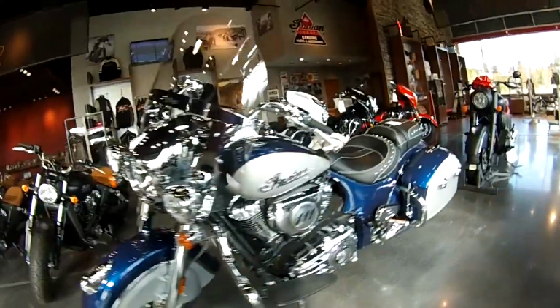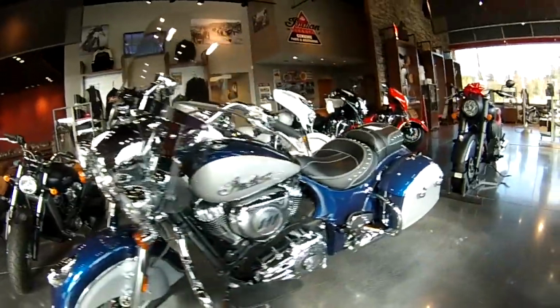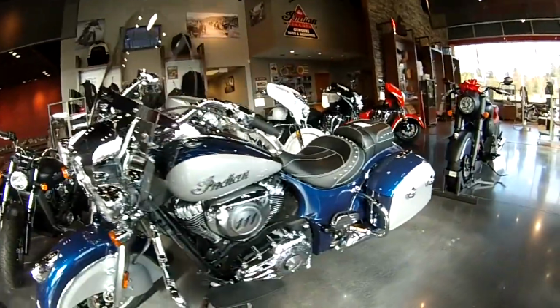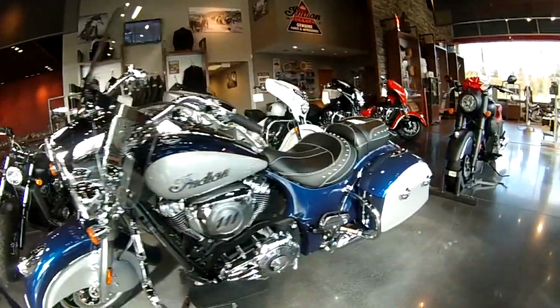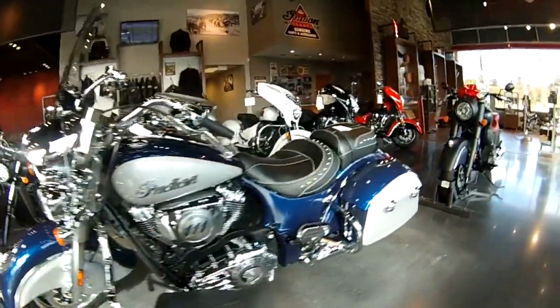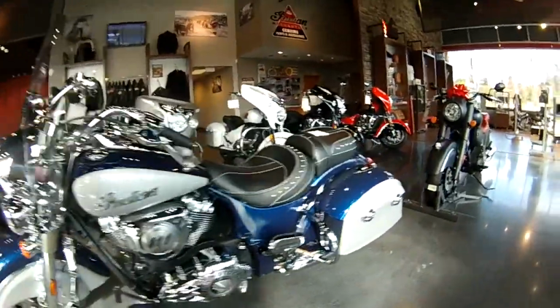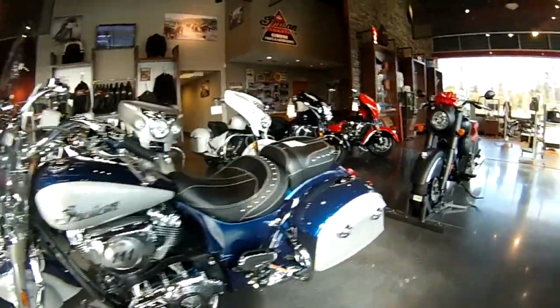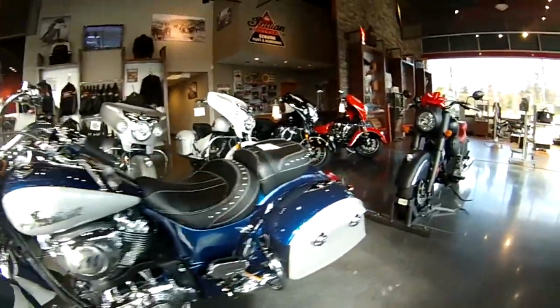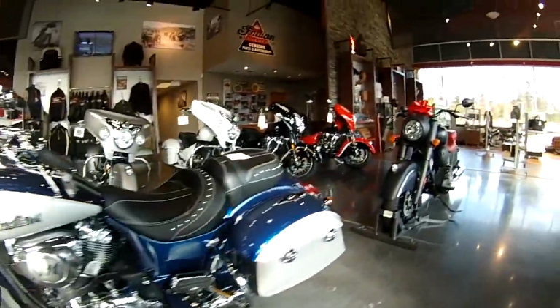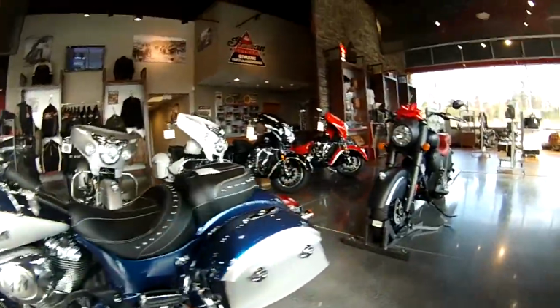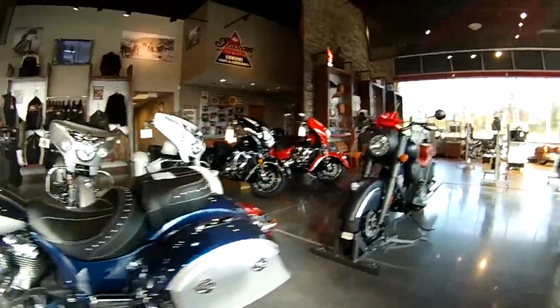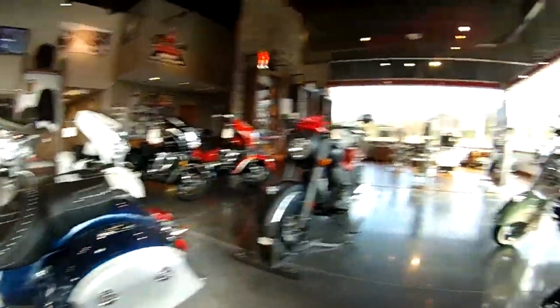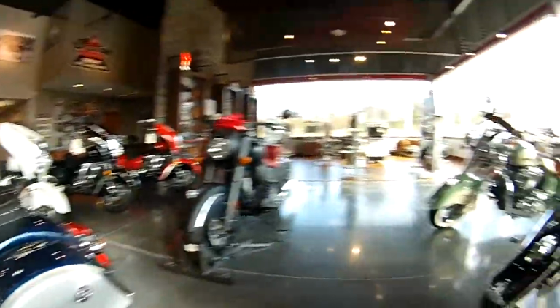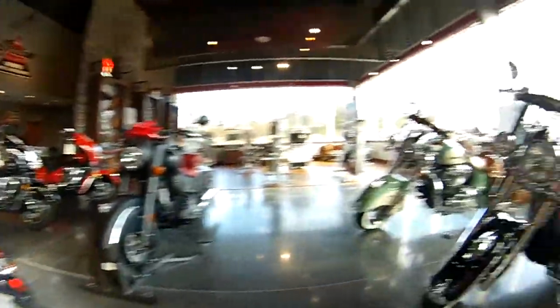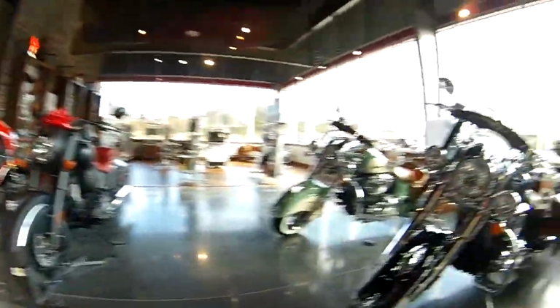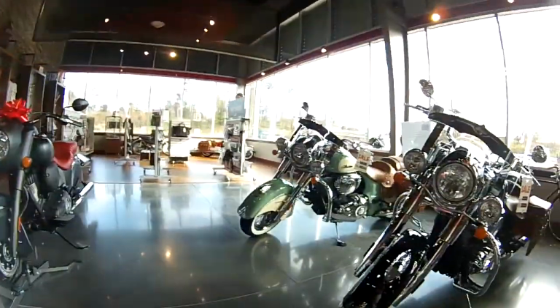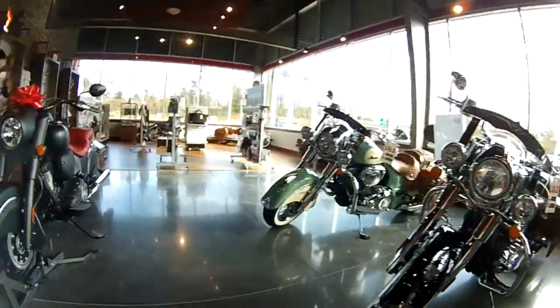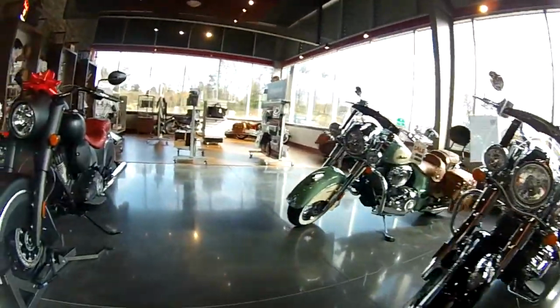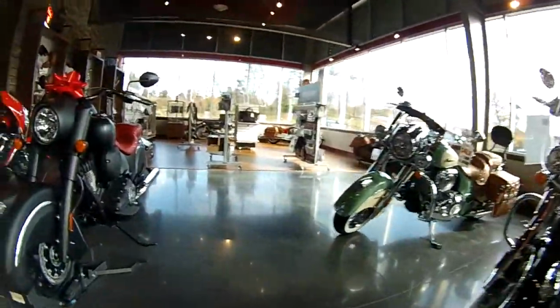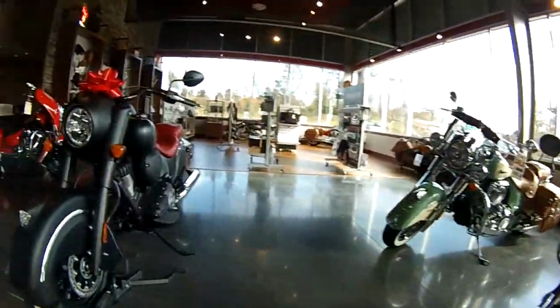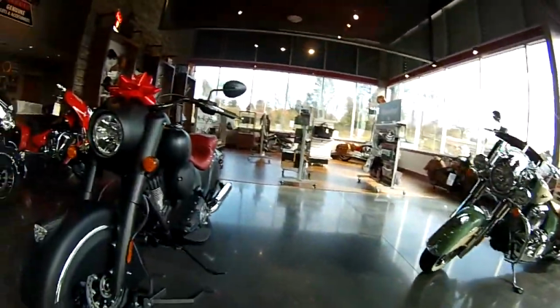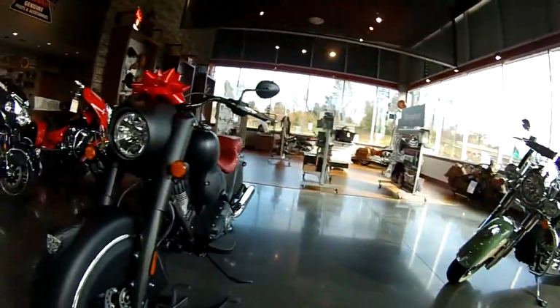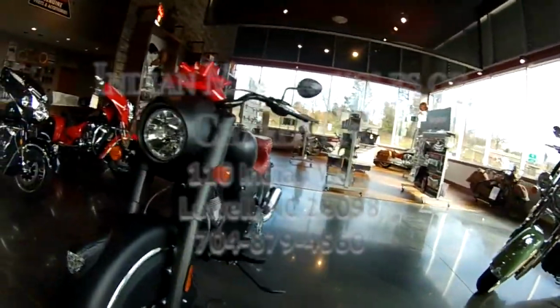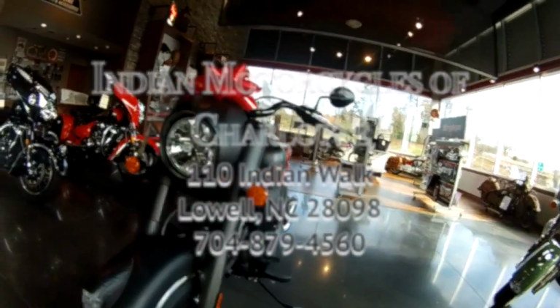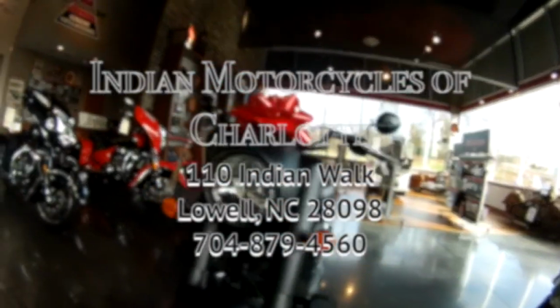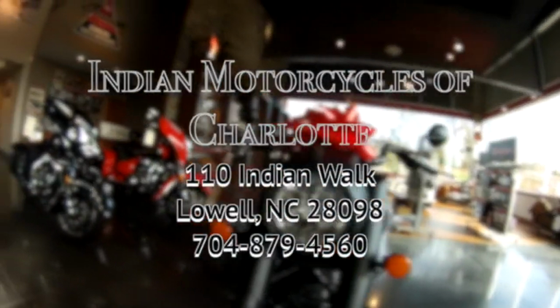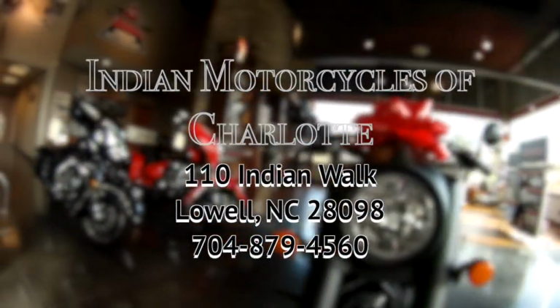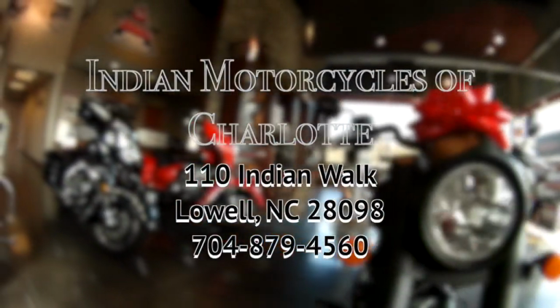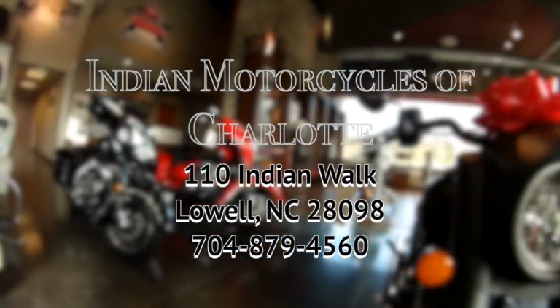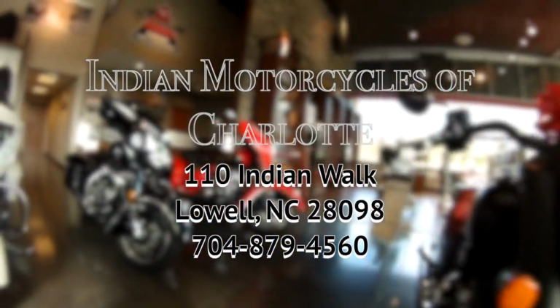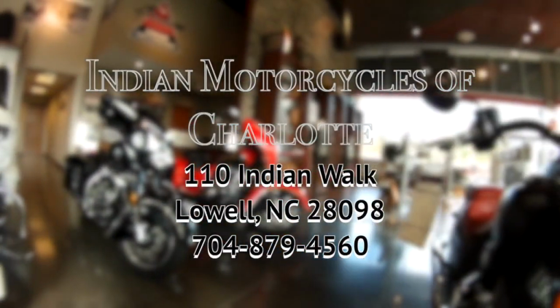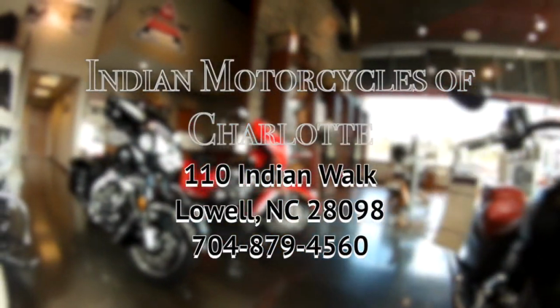Indian Motorcycles of Charlotte was nice enough to allow me to give this Roadmaster a proper test ride.